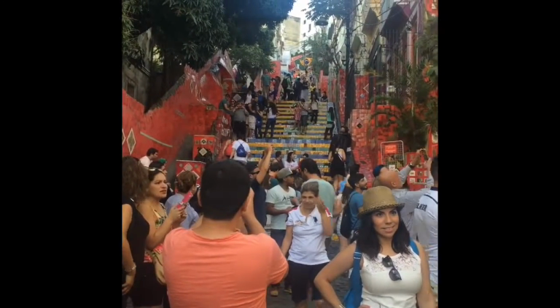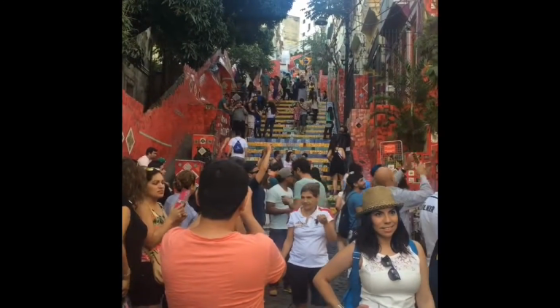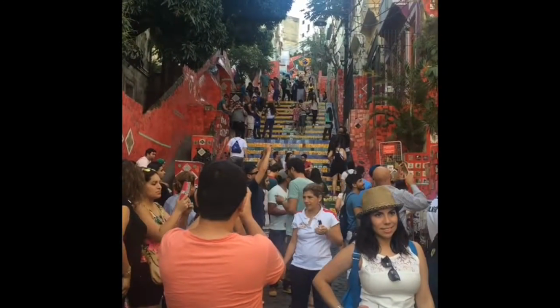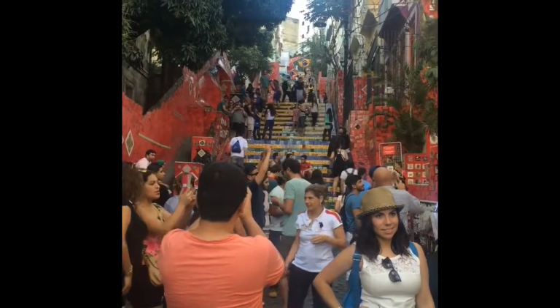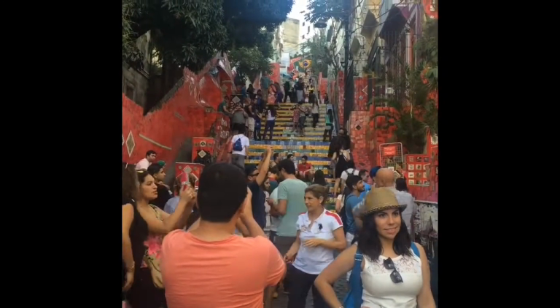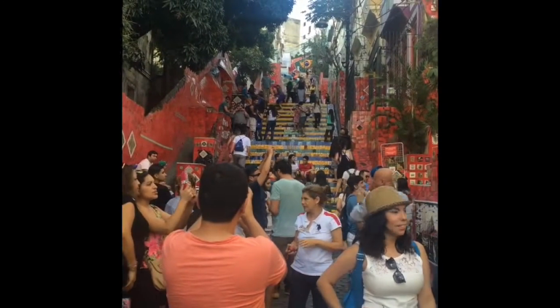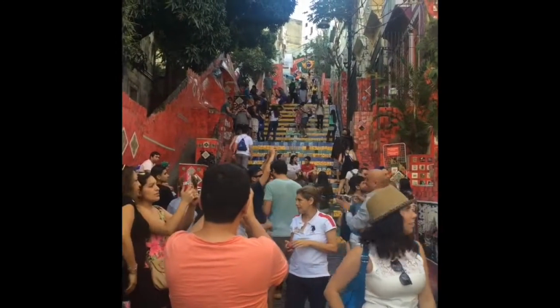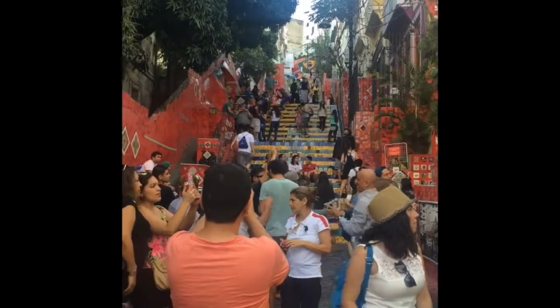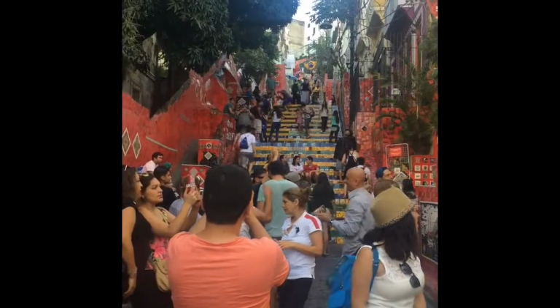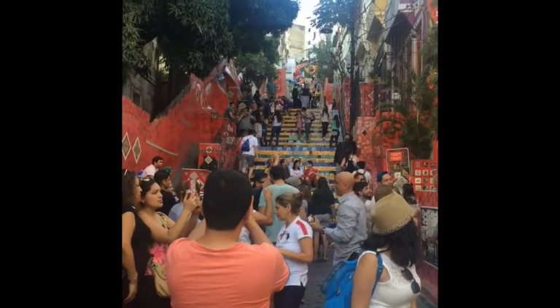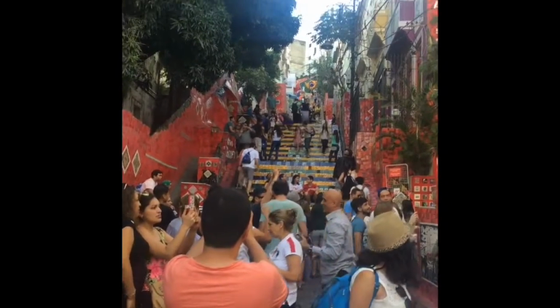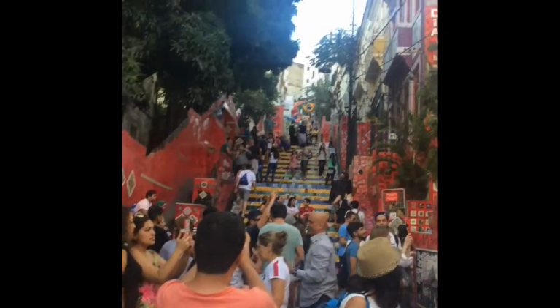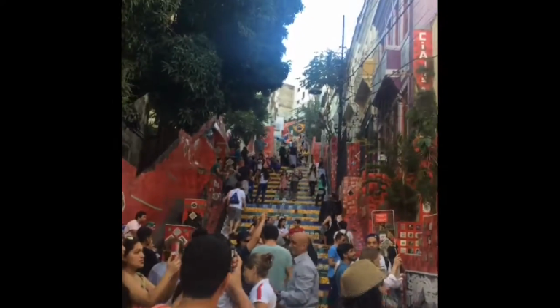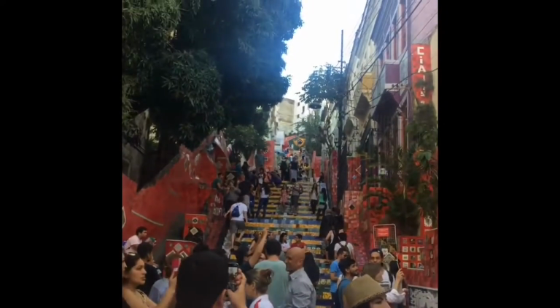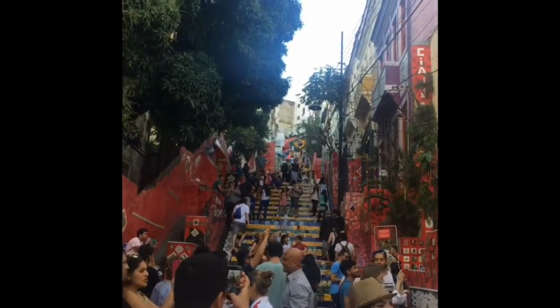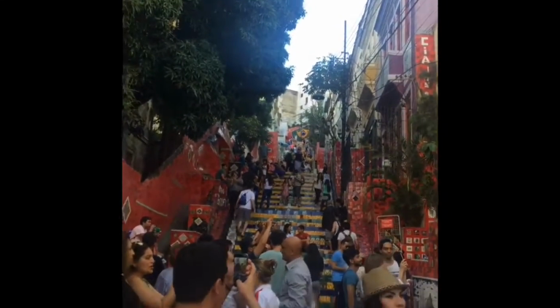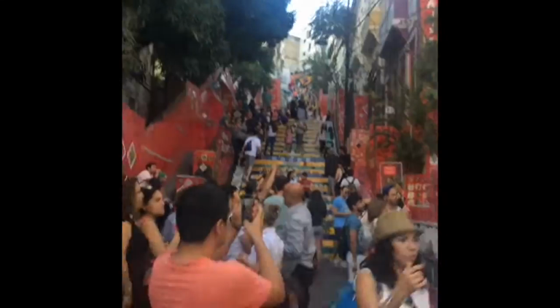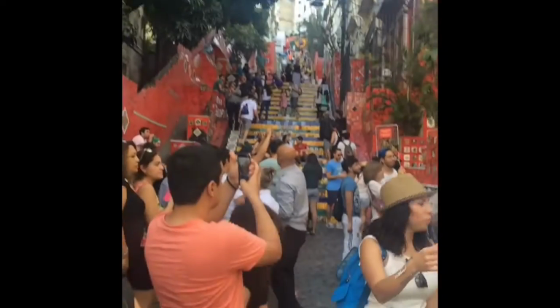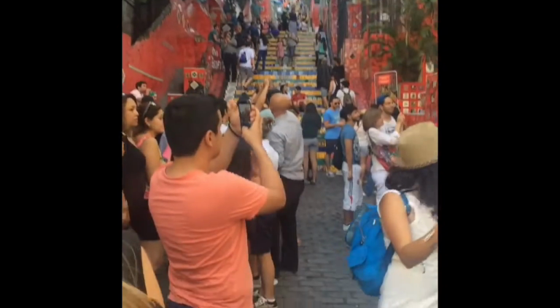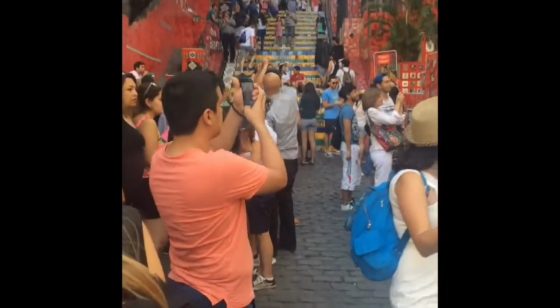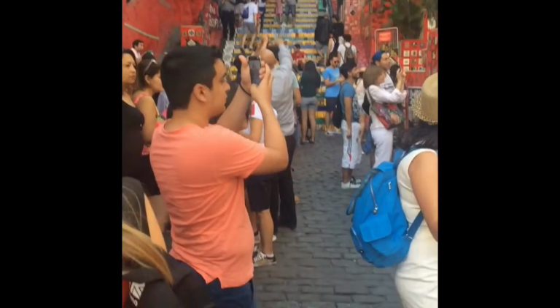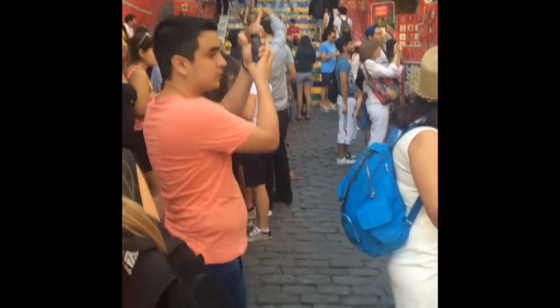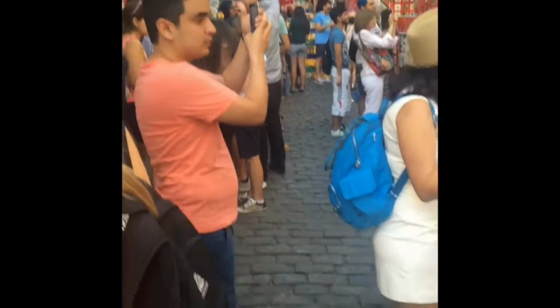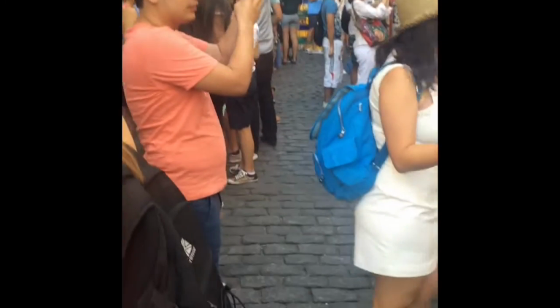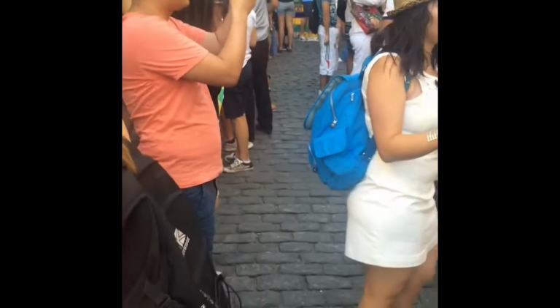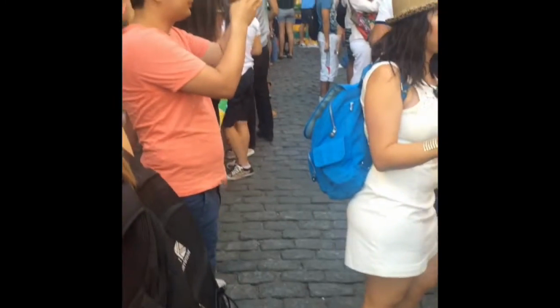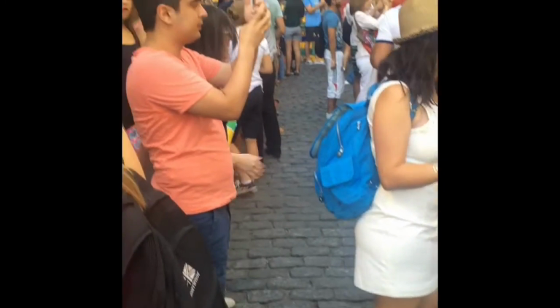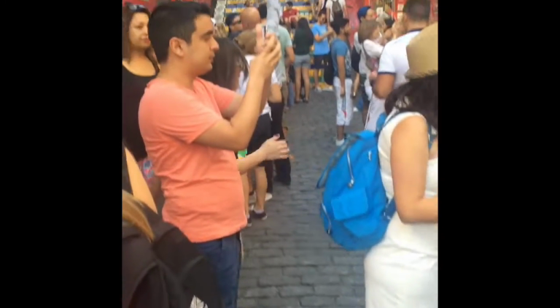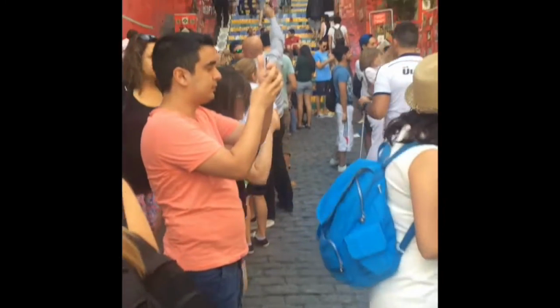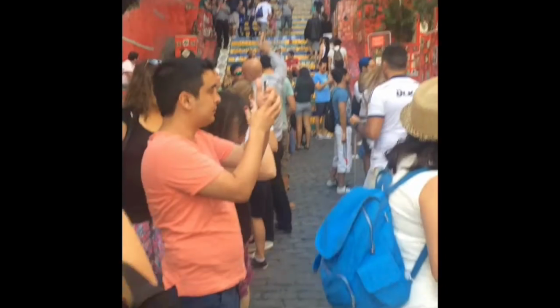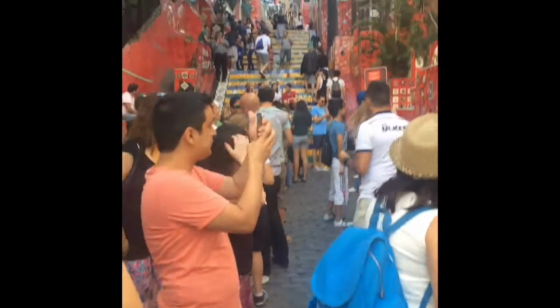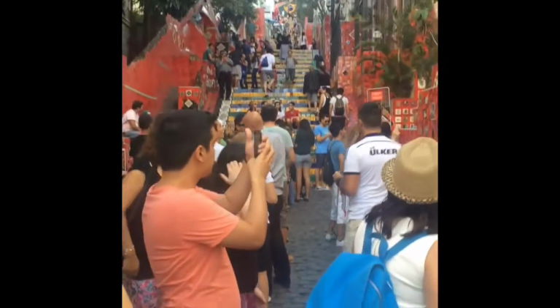They are made of ceramic tiles in colors of the Brazilian flag. You can find them between the Lapa and Santa Teresa neighborhoods.